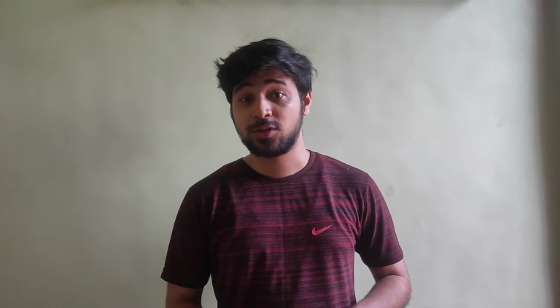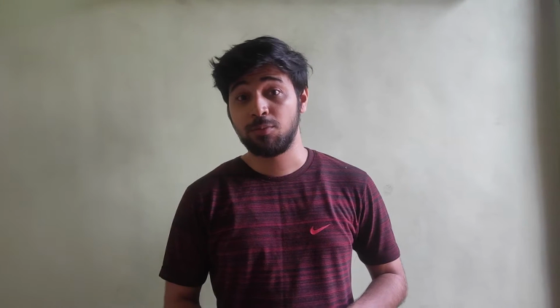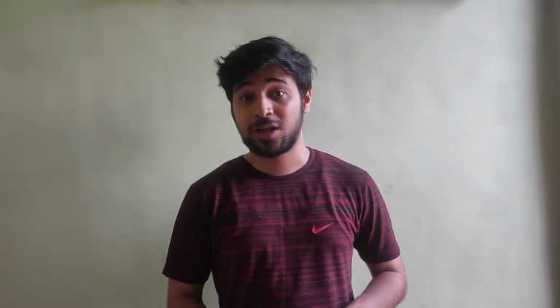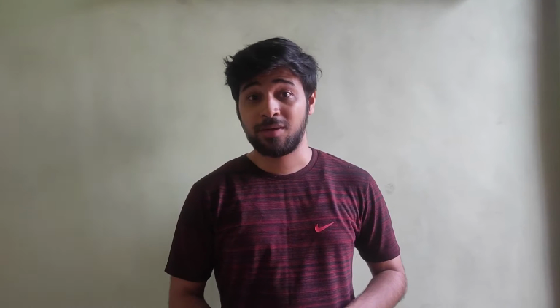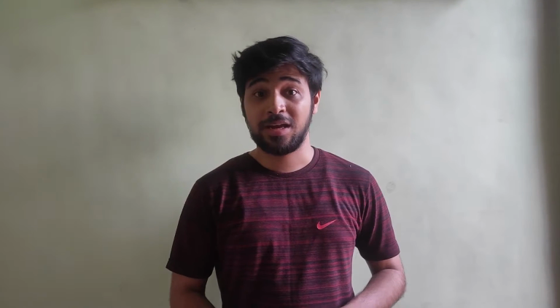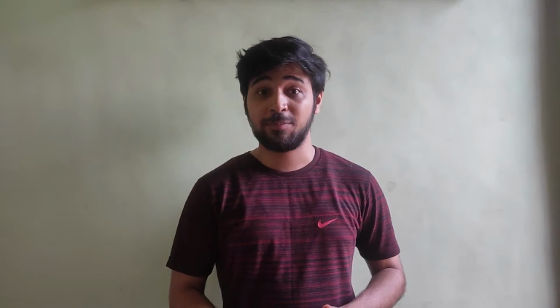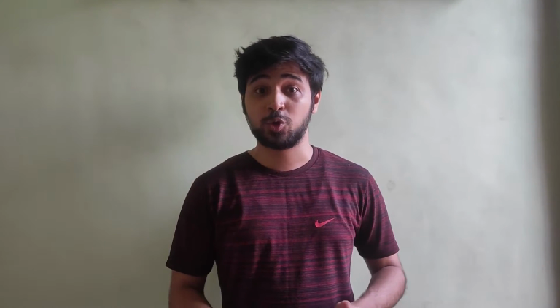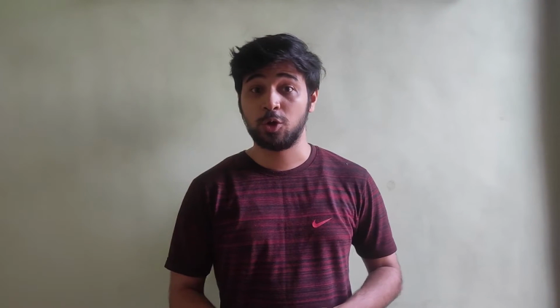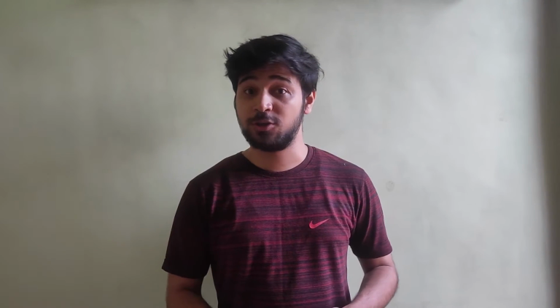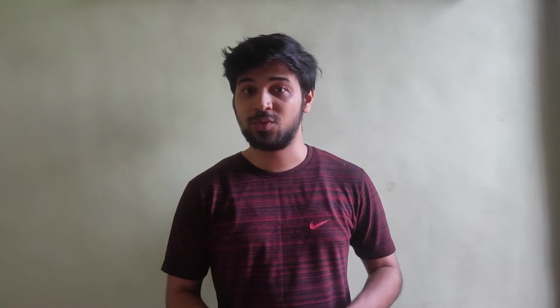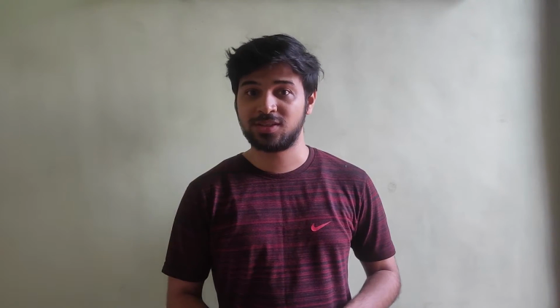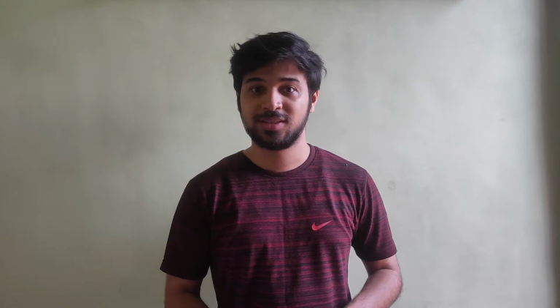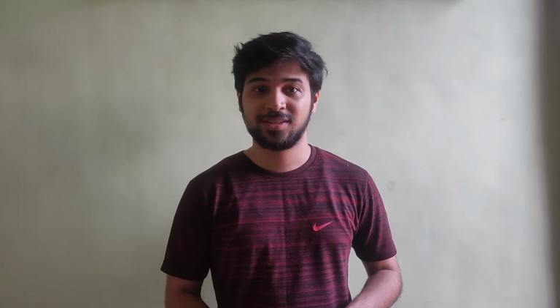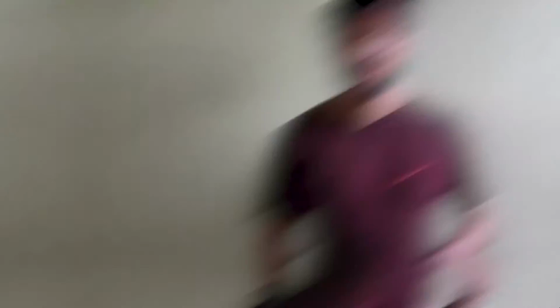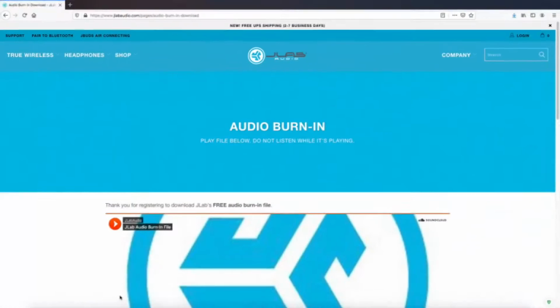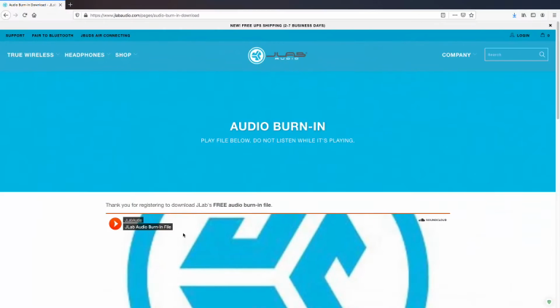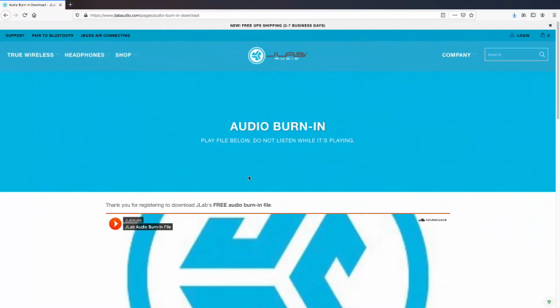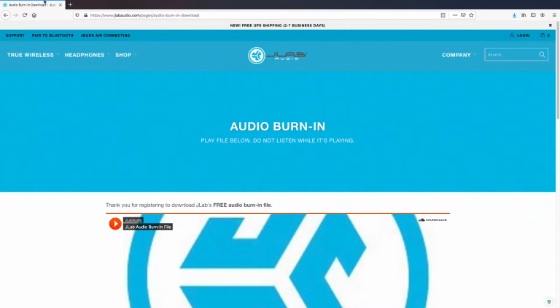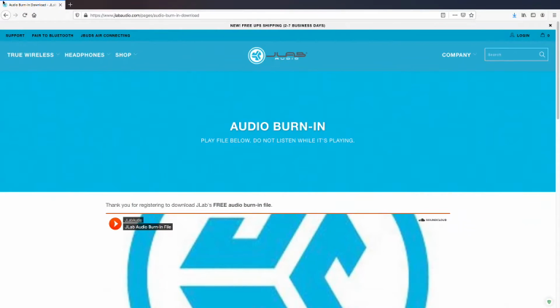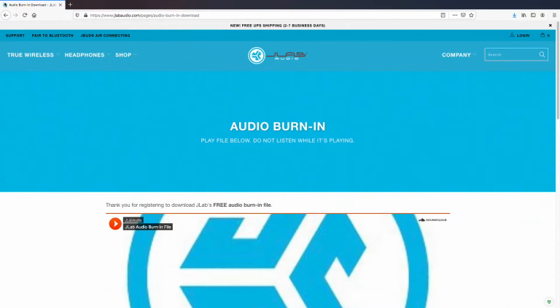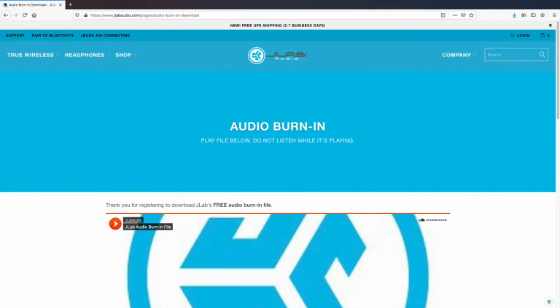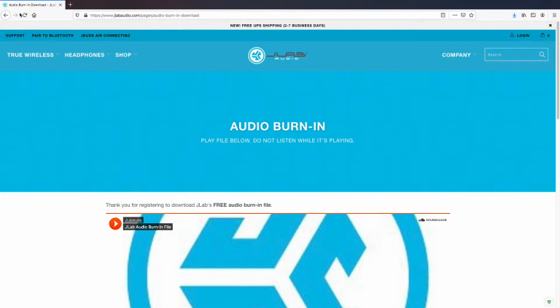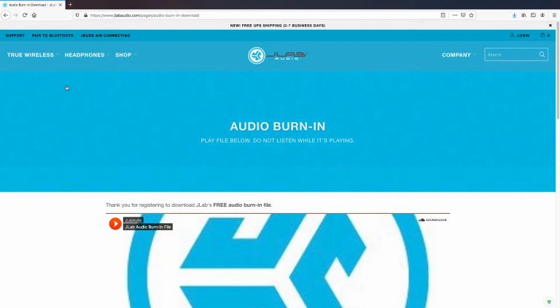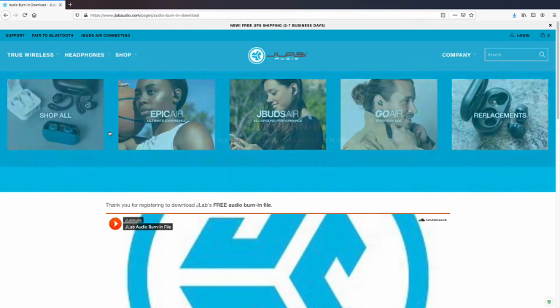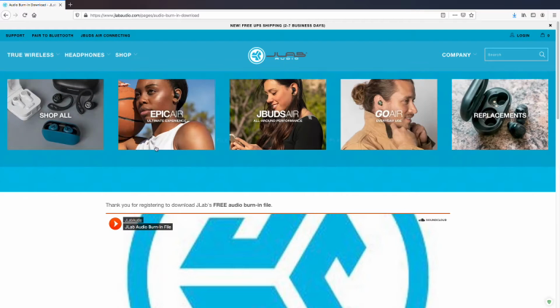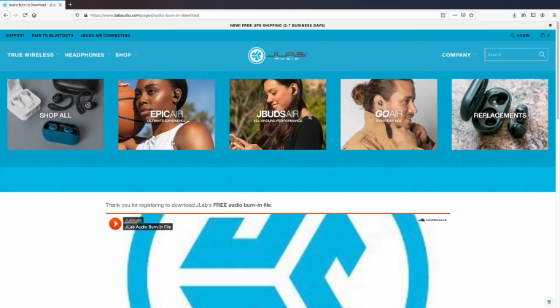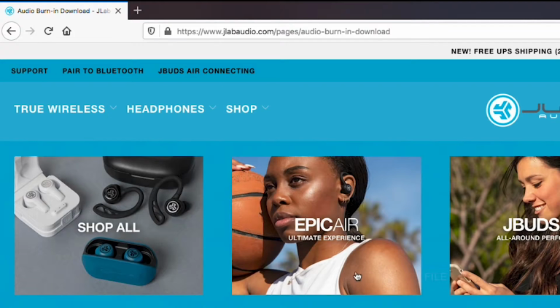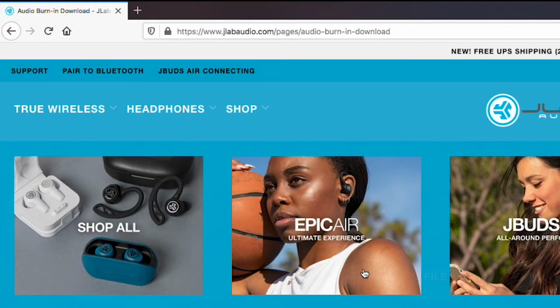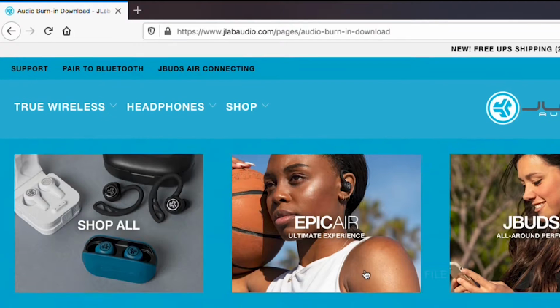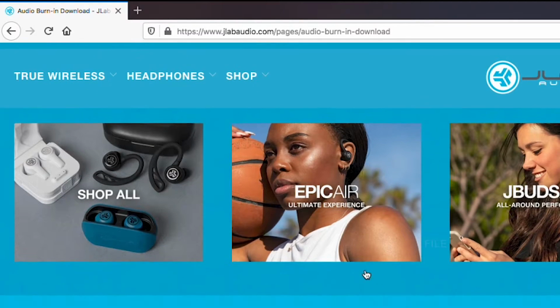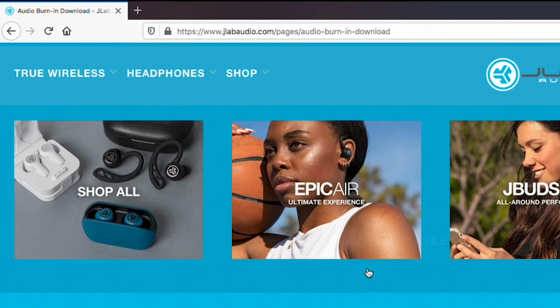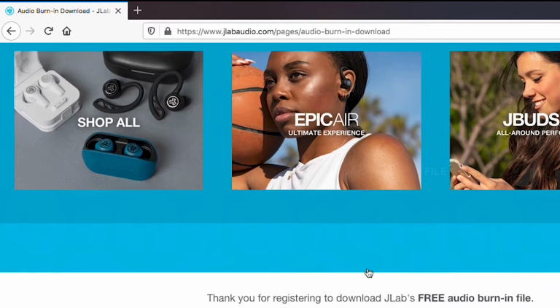We are here referring to a website — you can go to that particular website to get started with the burn-in process.